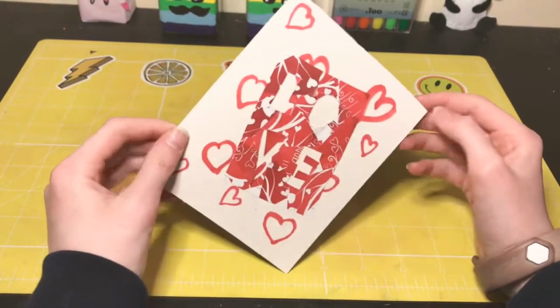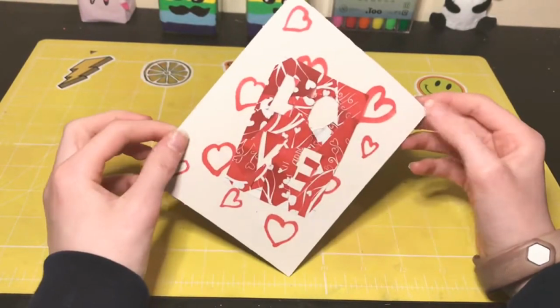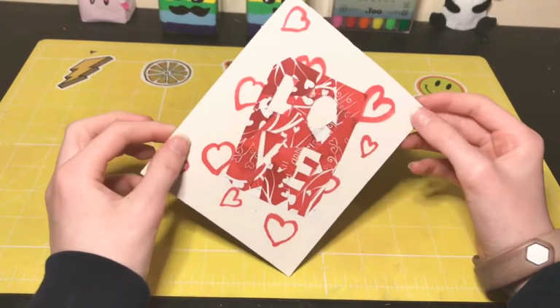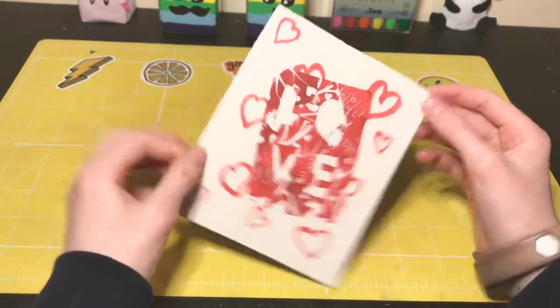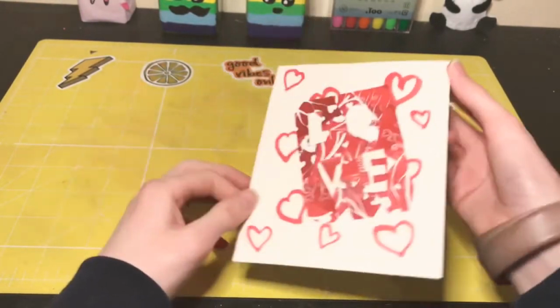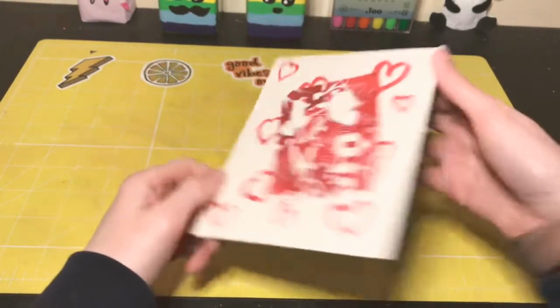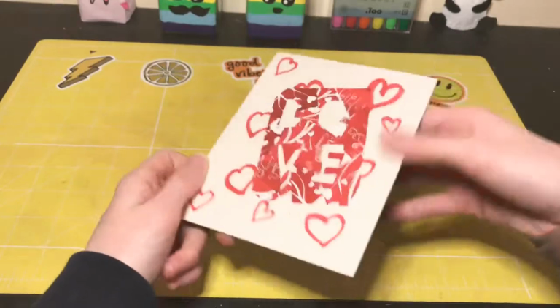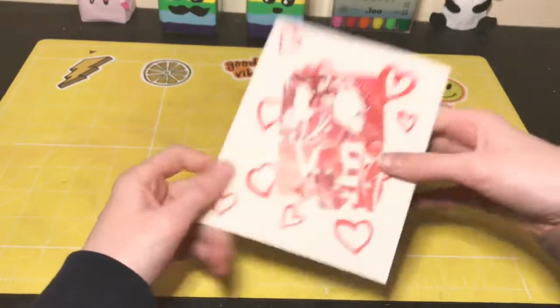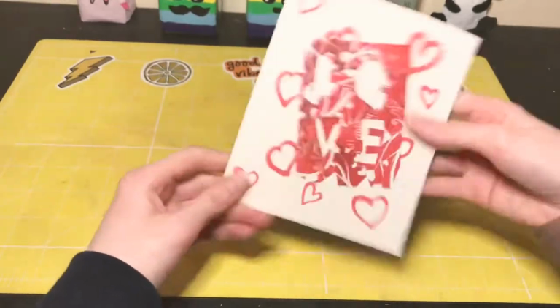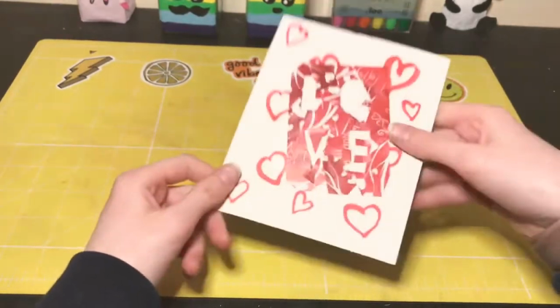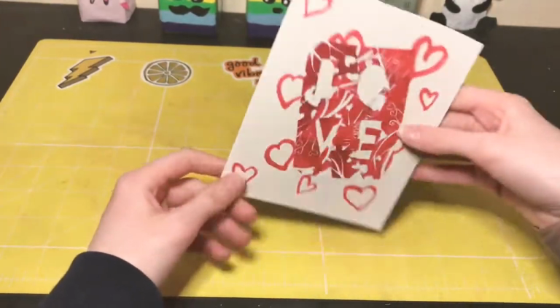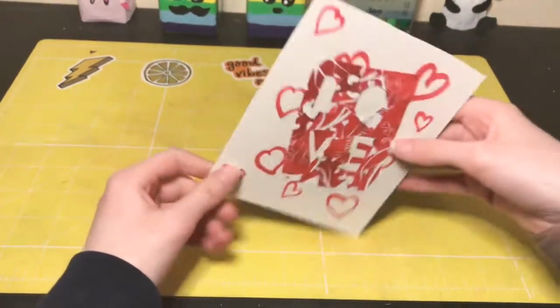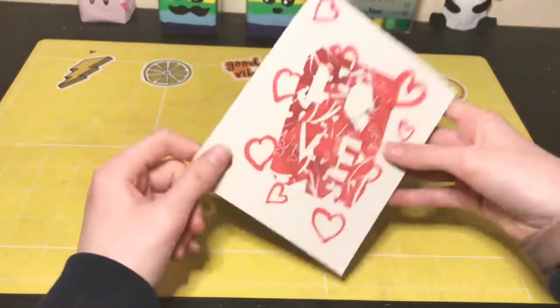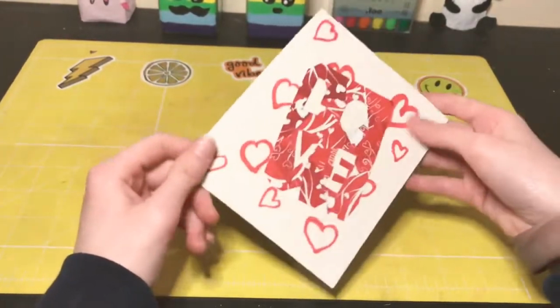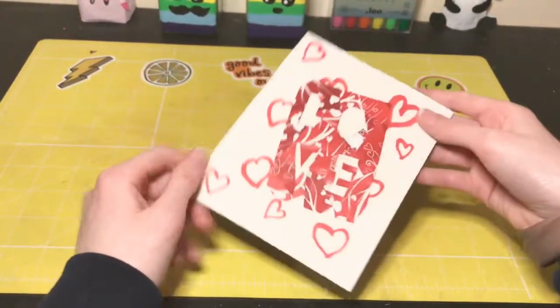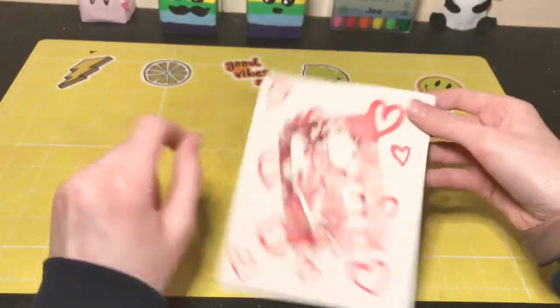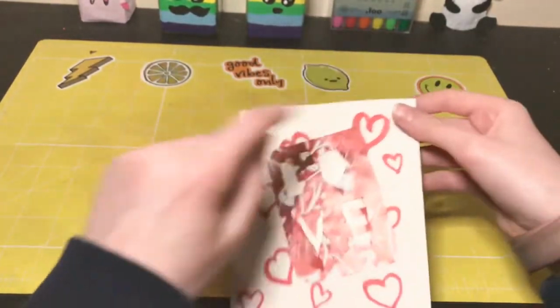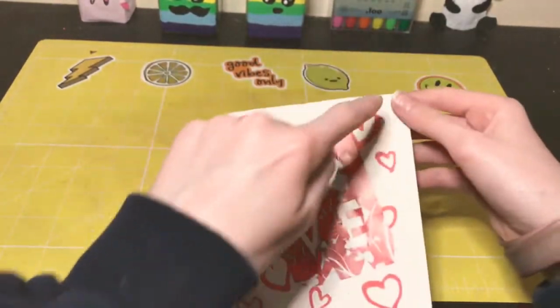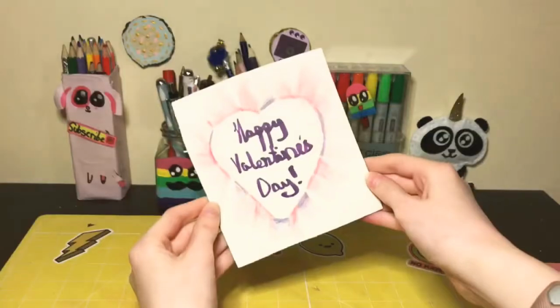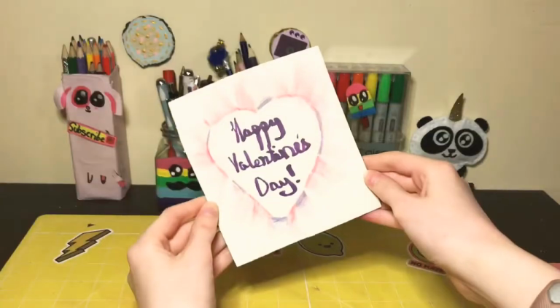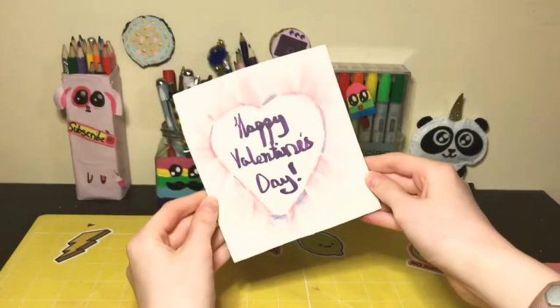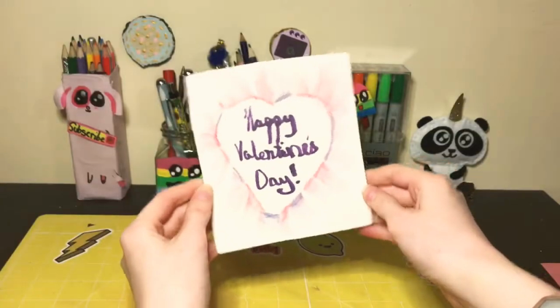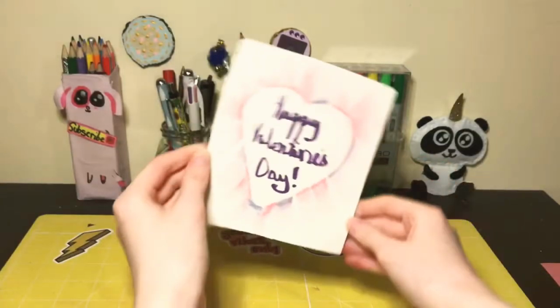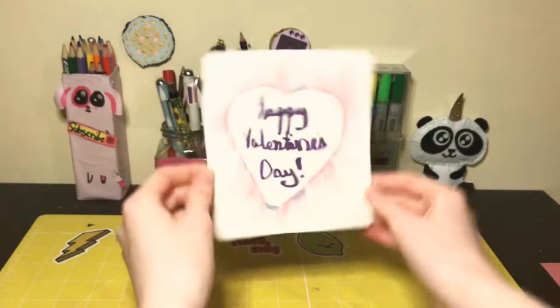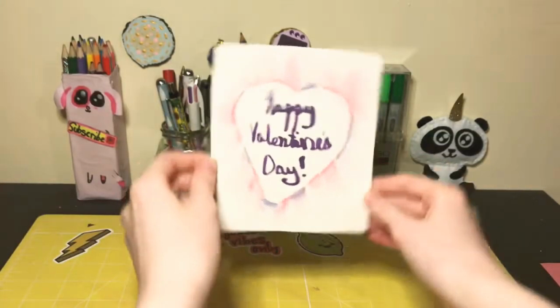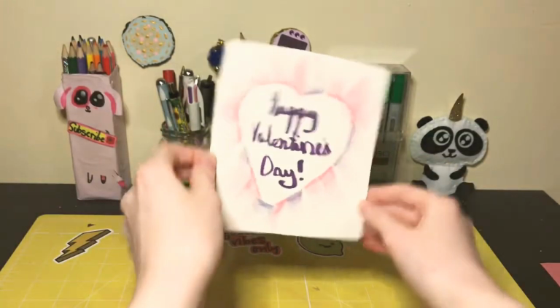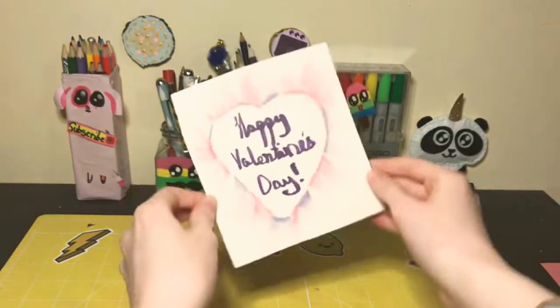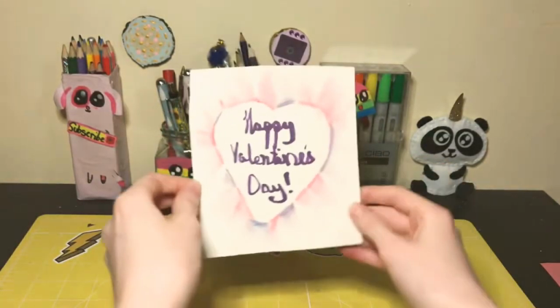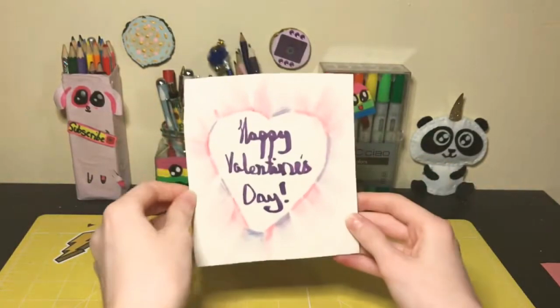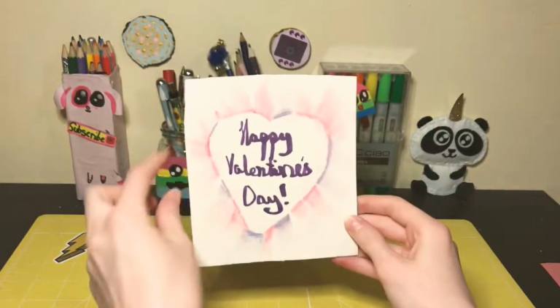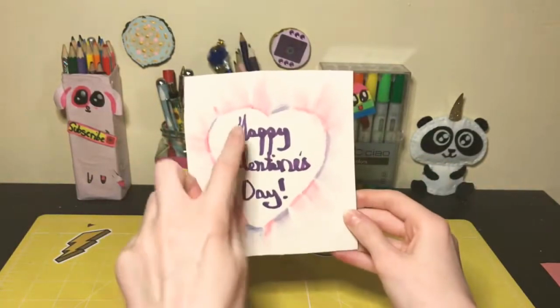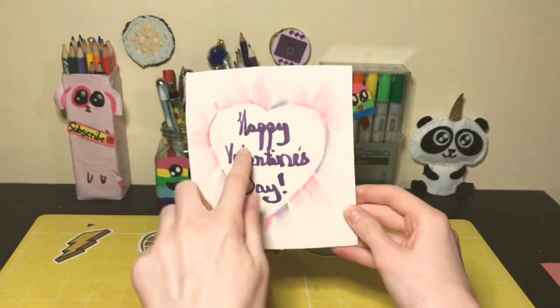If you like the video, make sure to hit the like button and subscribe.